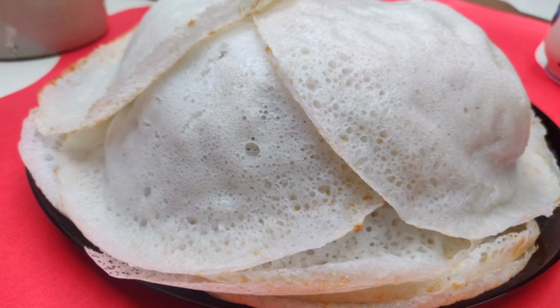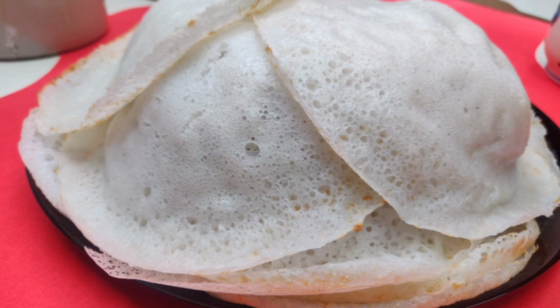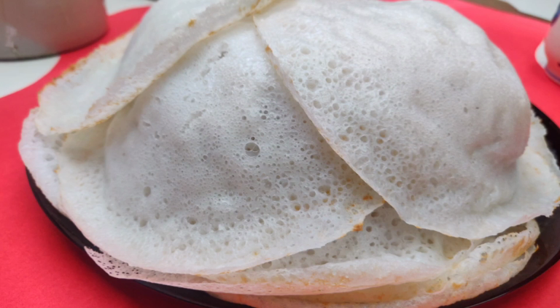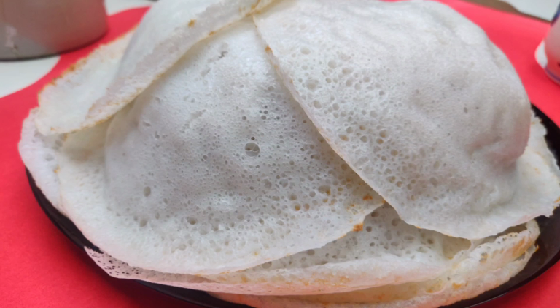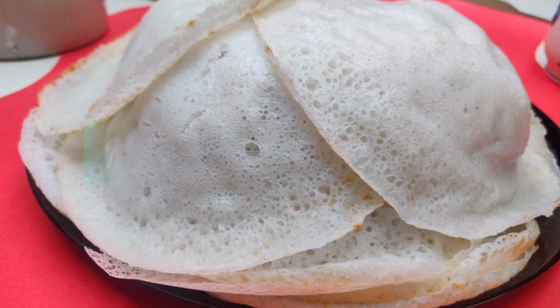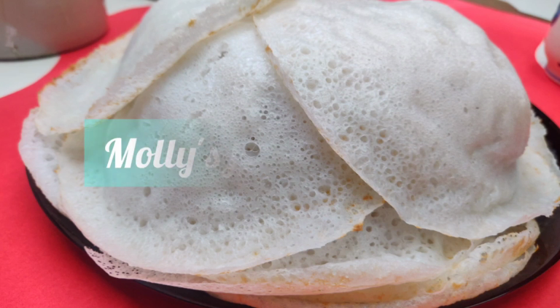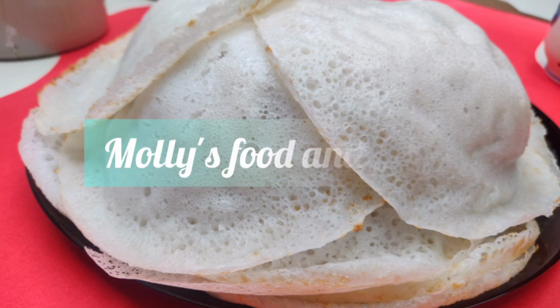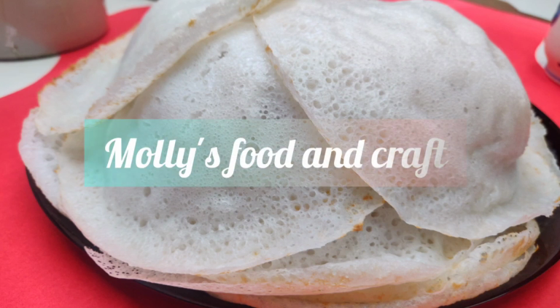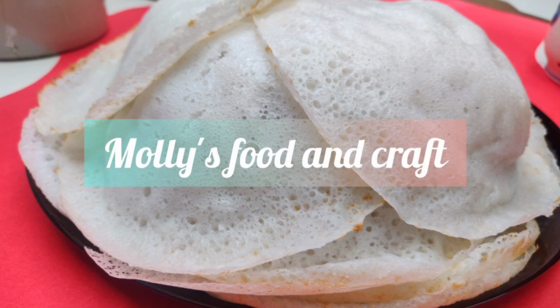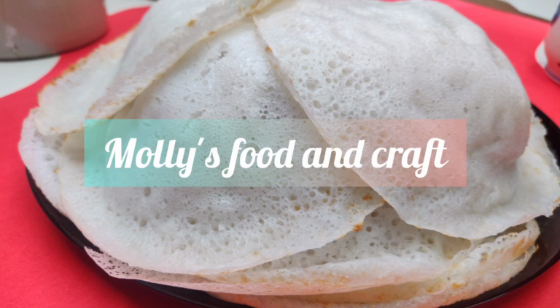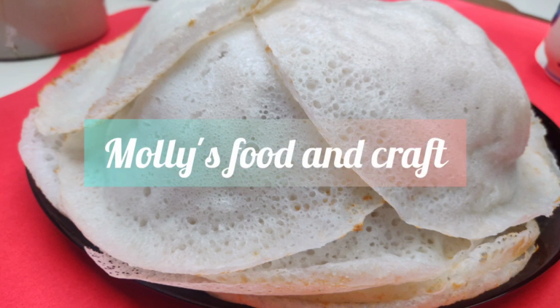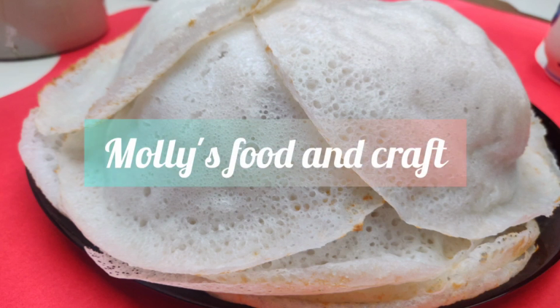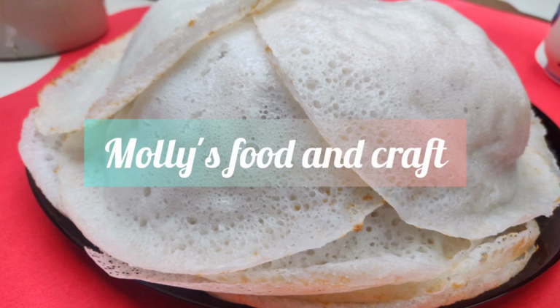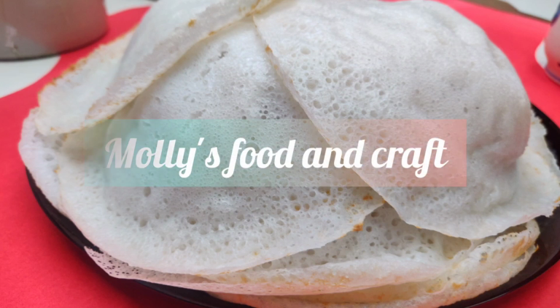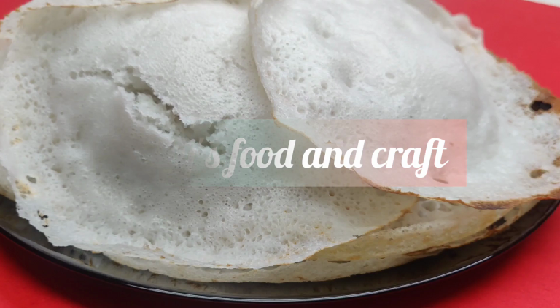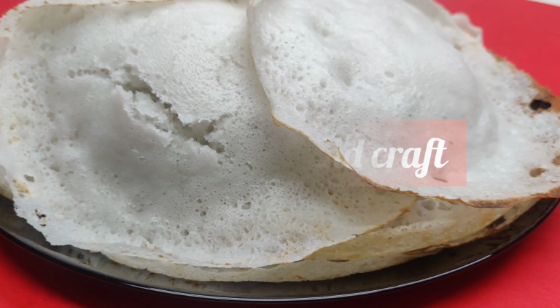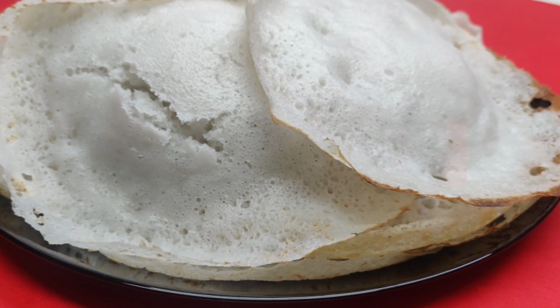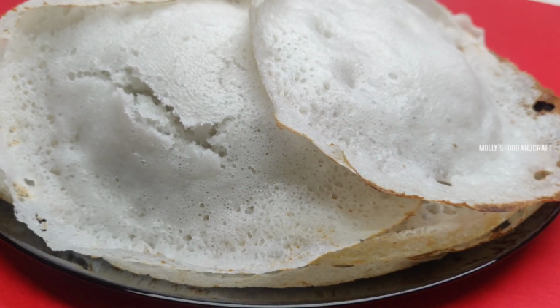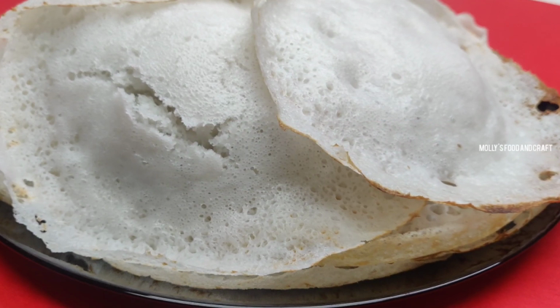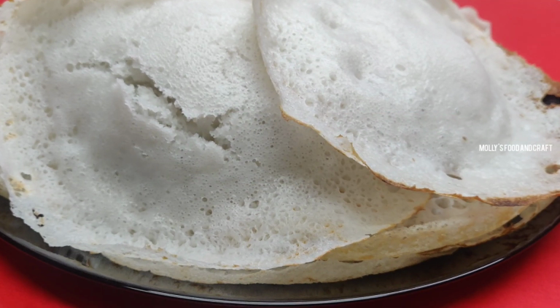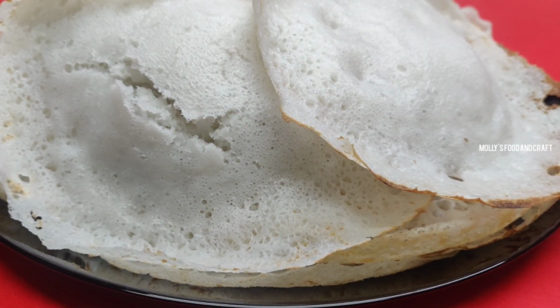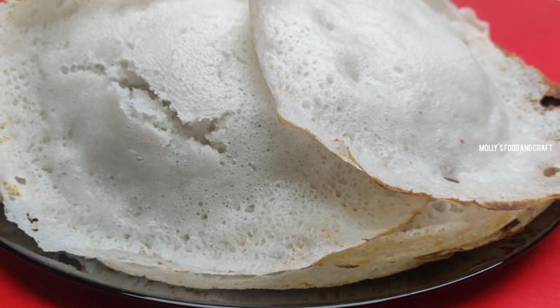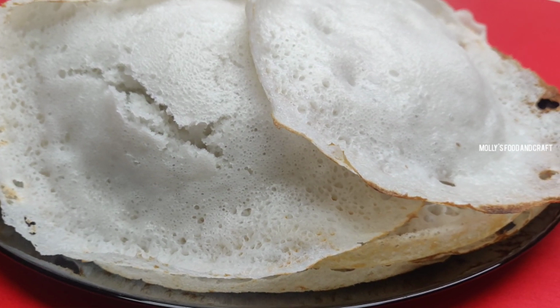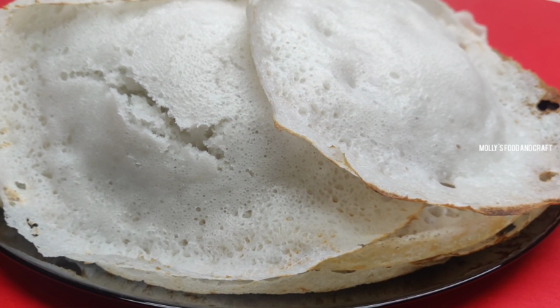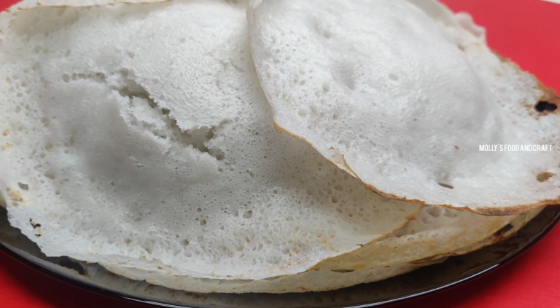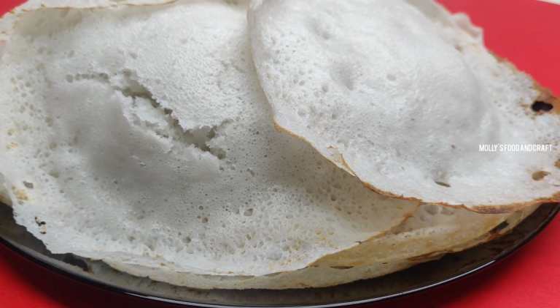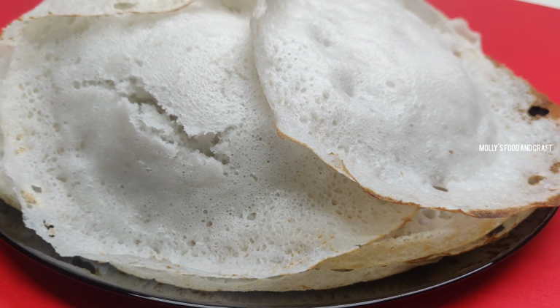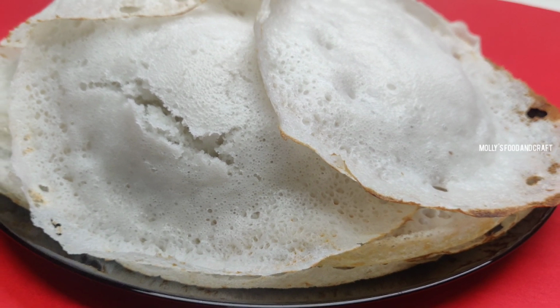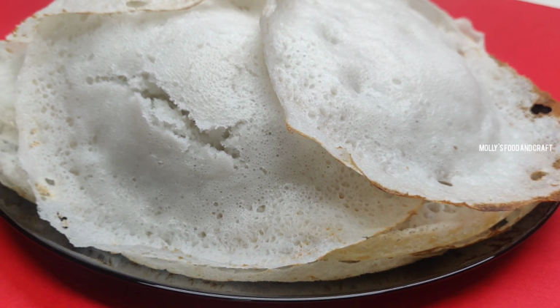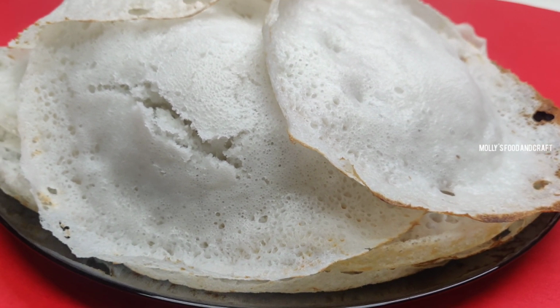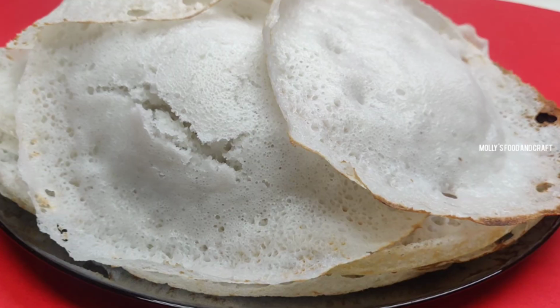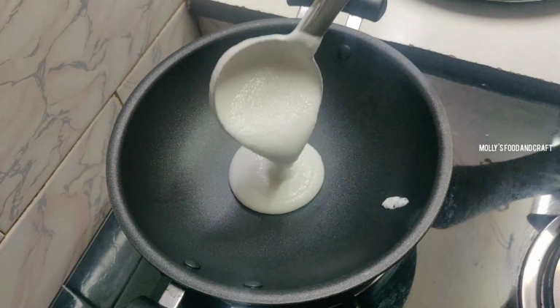Welcome to Molly's Food and Craft. Today I am making a recipe available in the Weedle world. I am making a S-Poalapa.